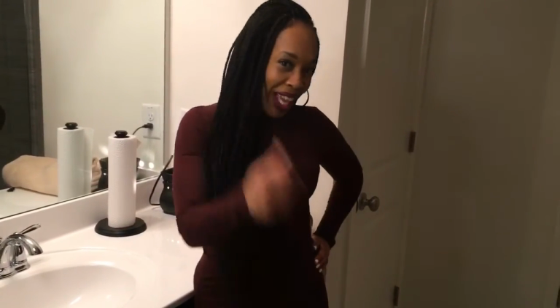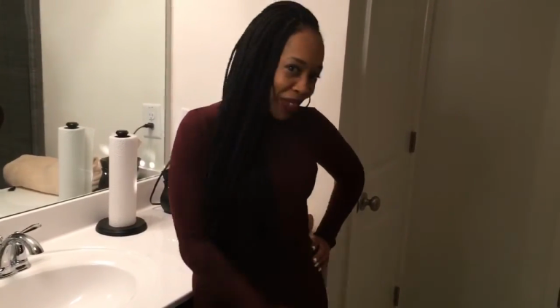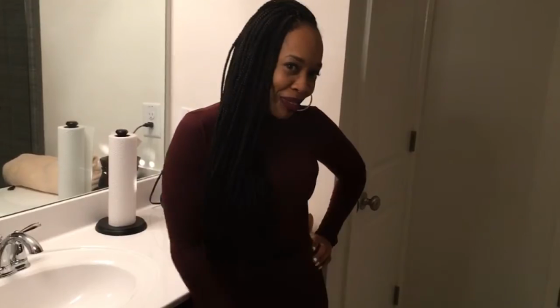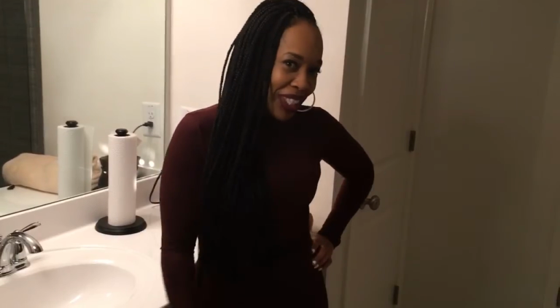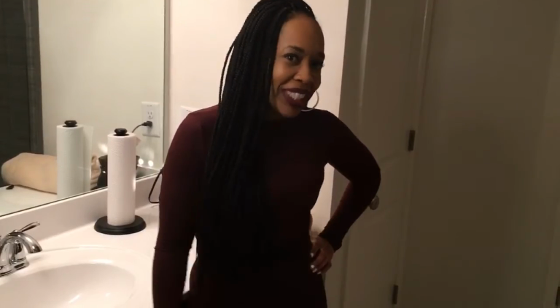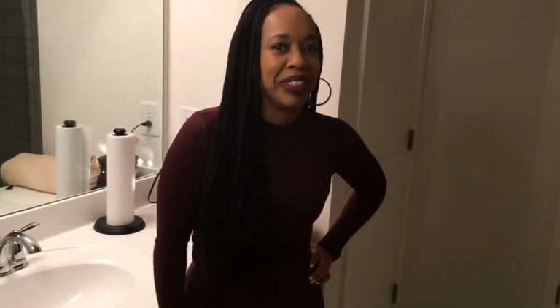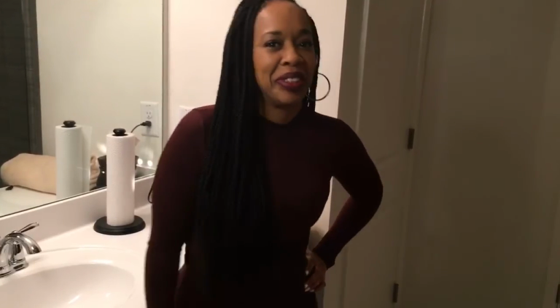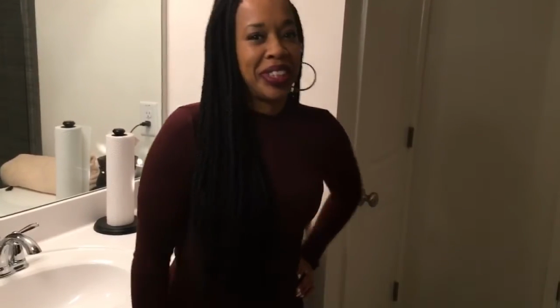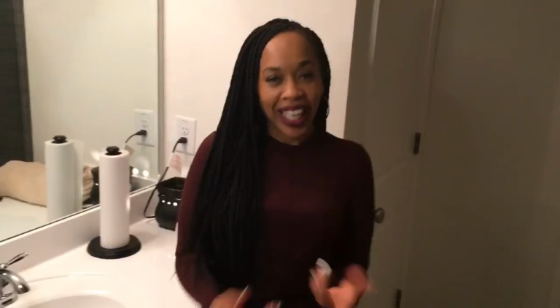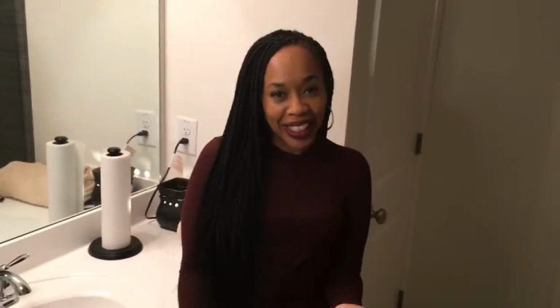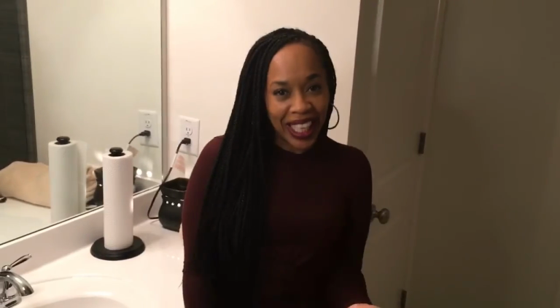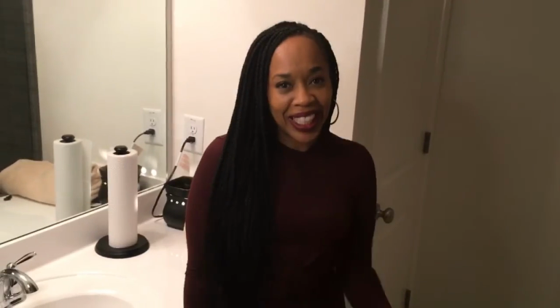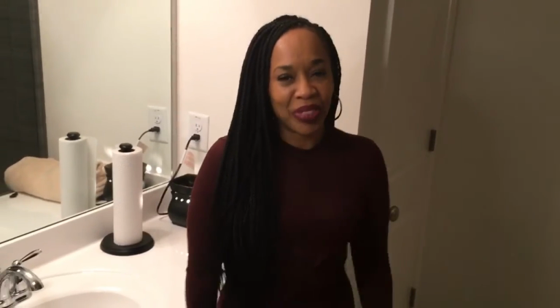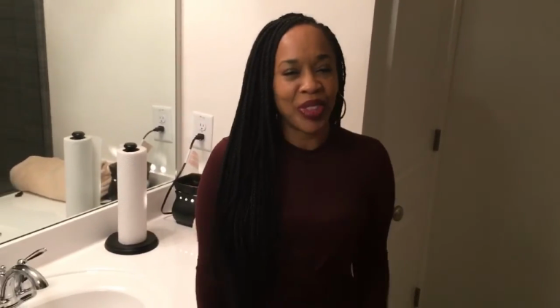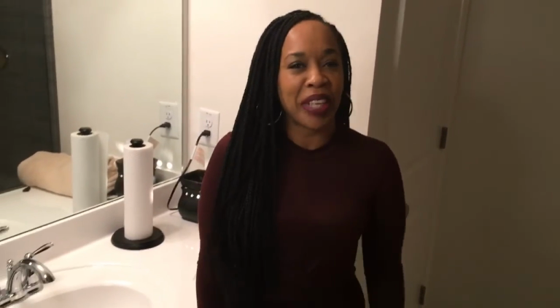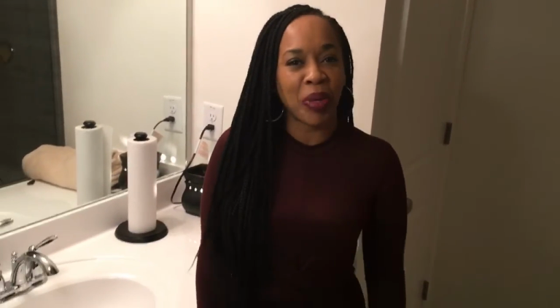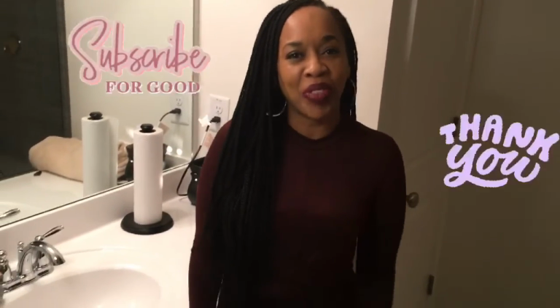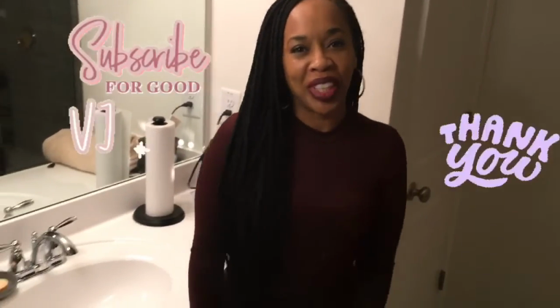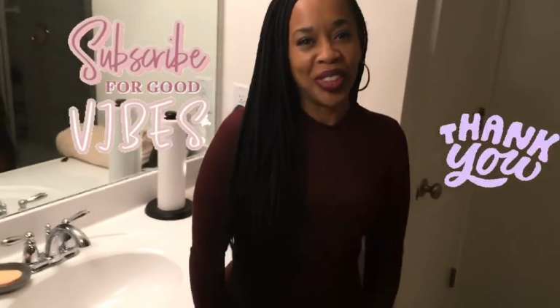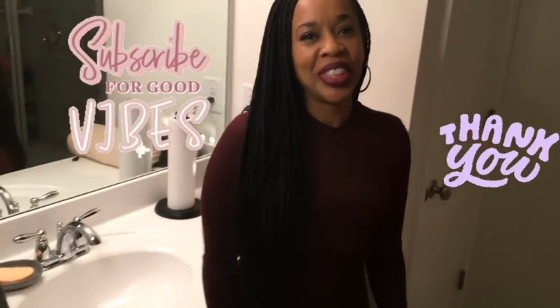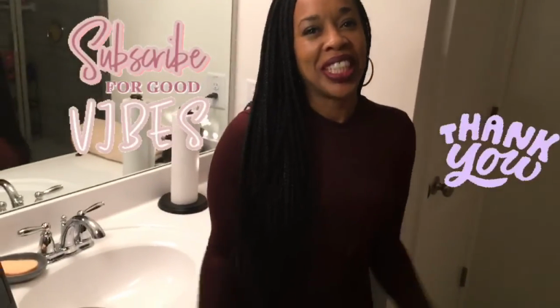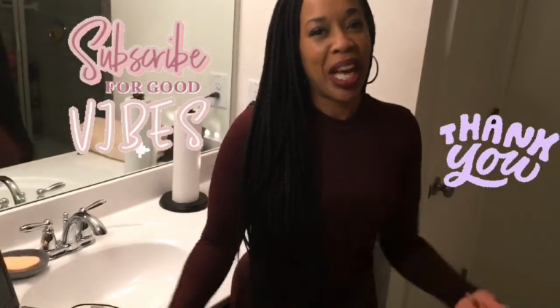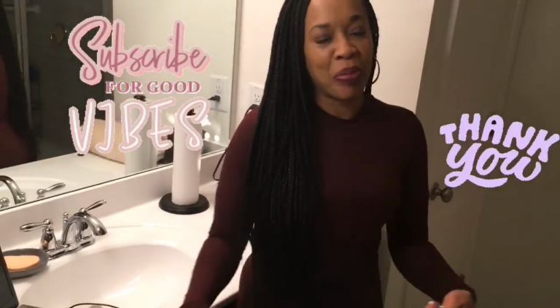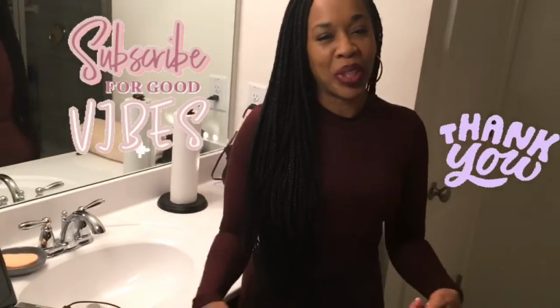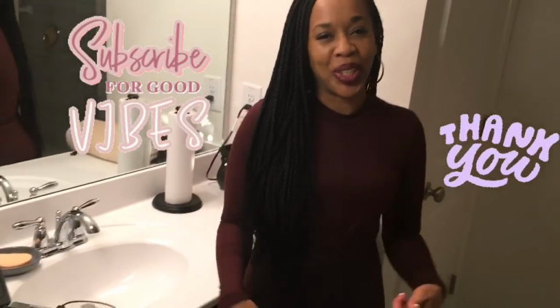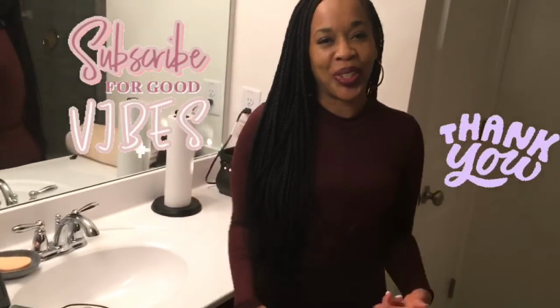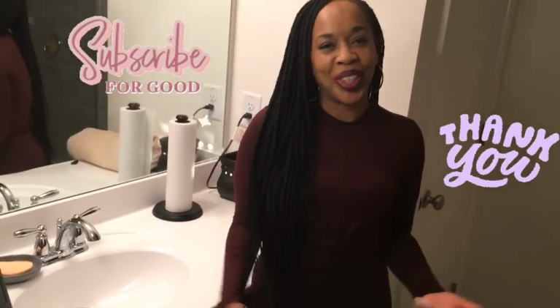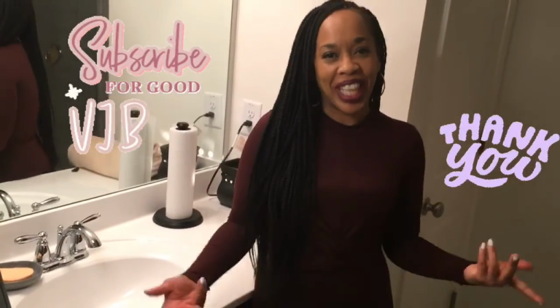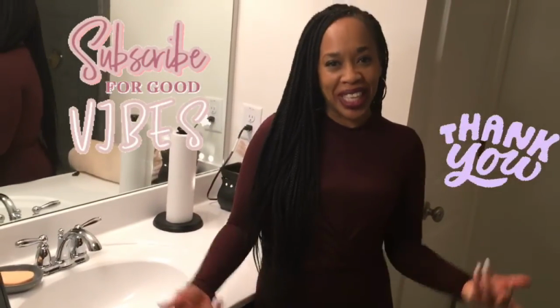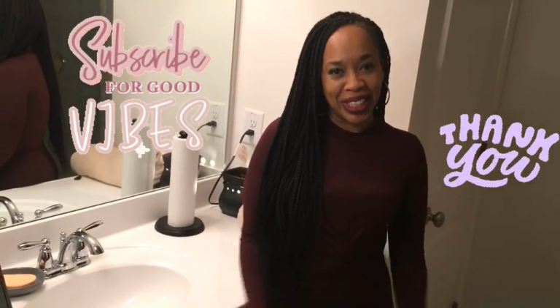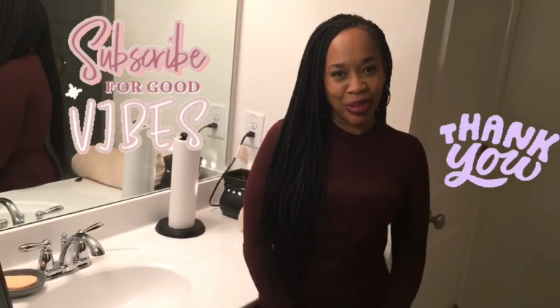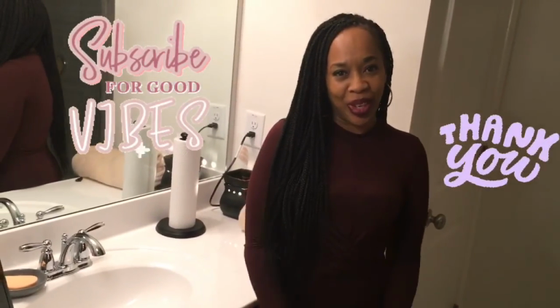Have a good one! Hey guys, if you like my video, comment below, like, and subscribe.